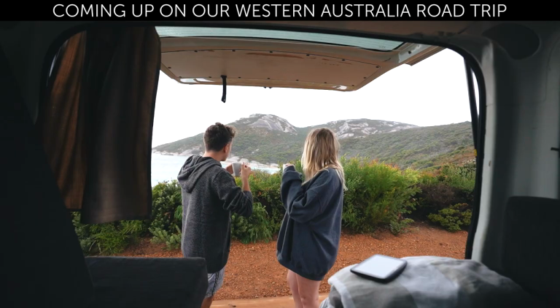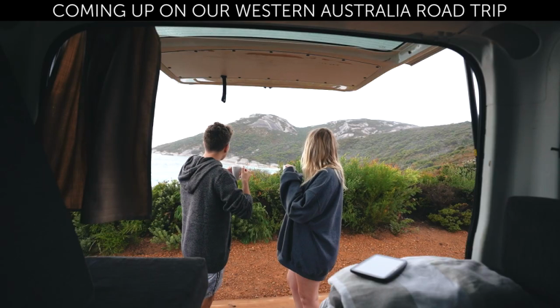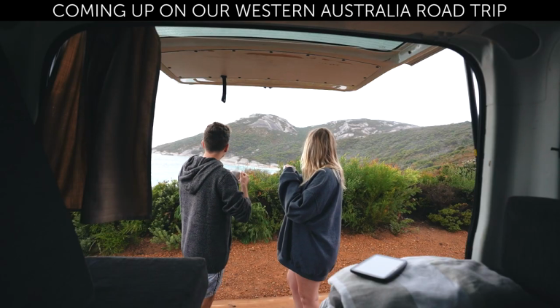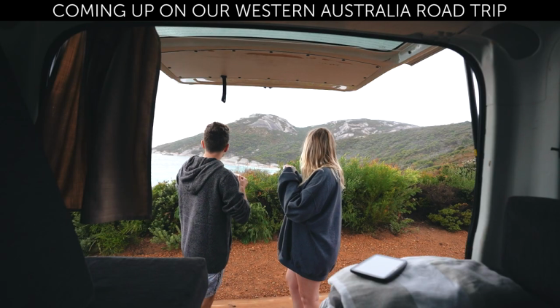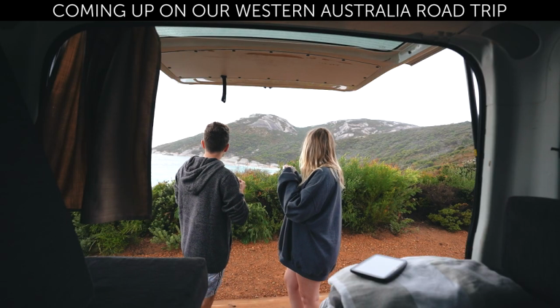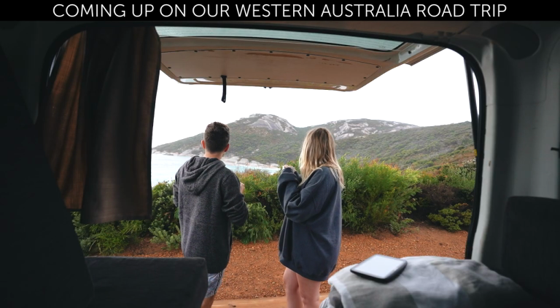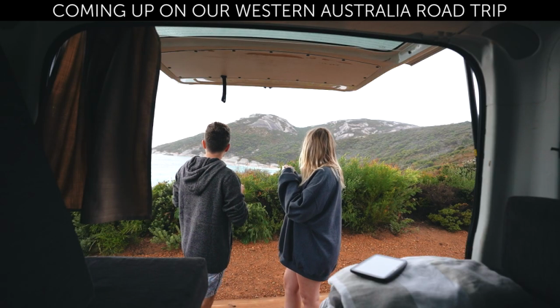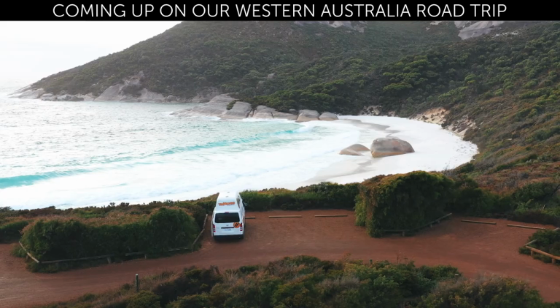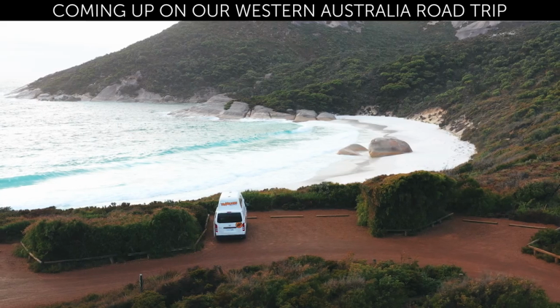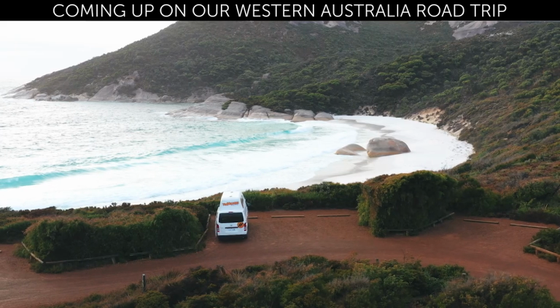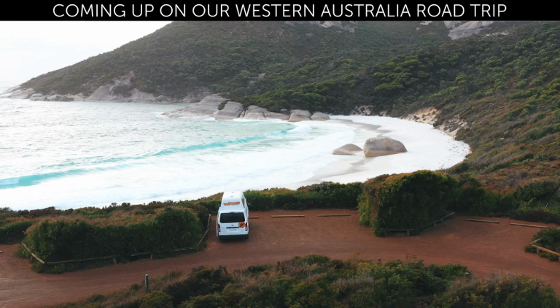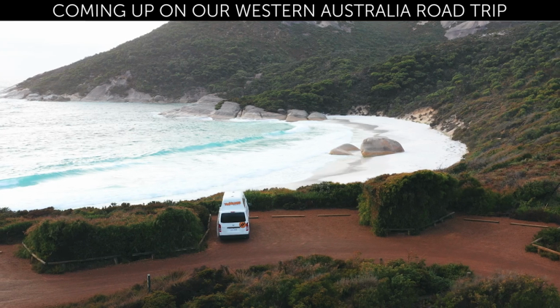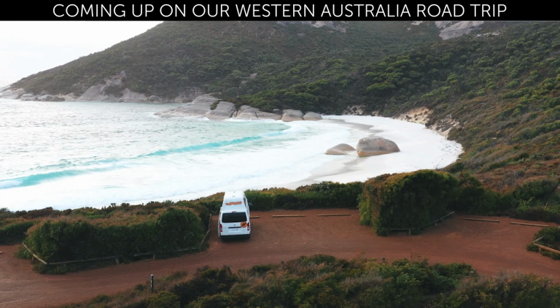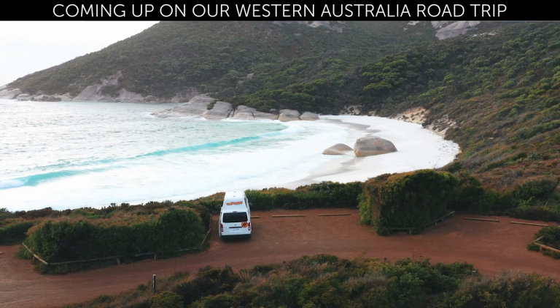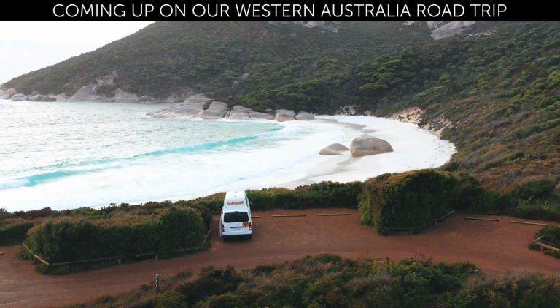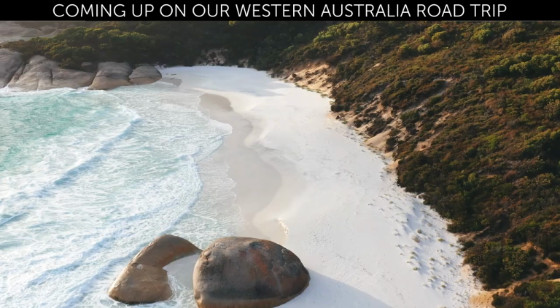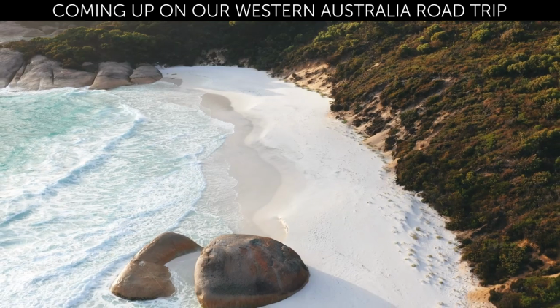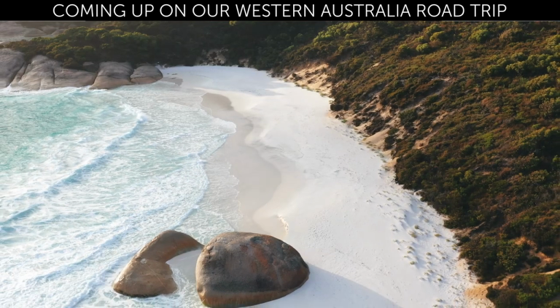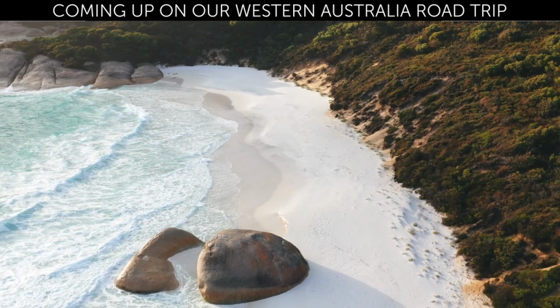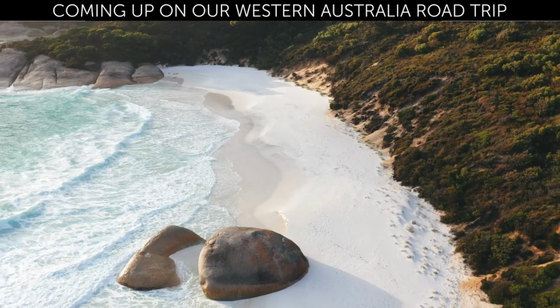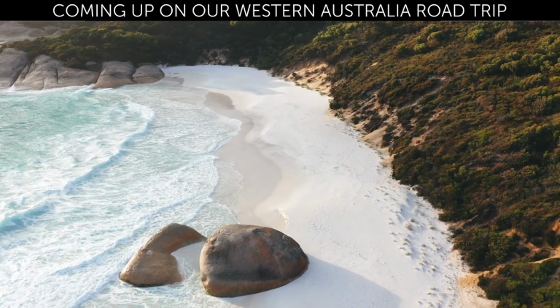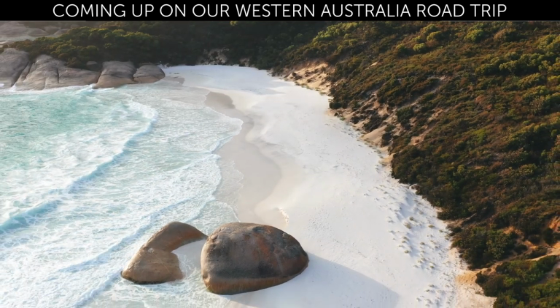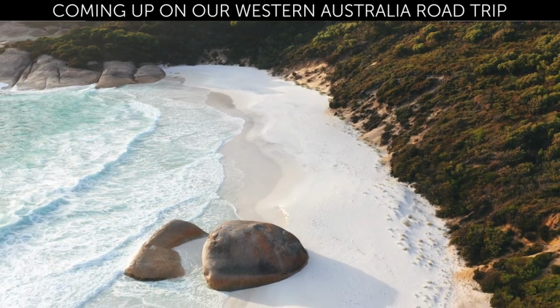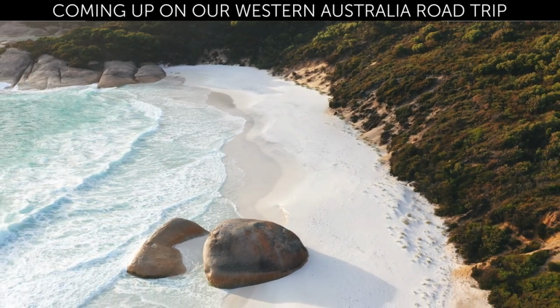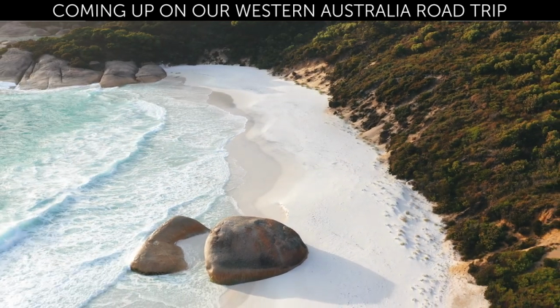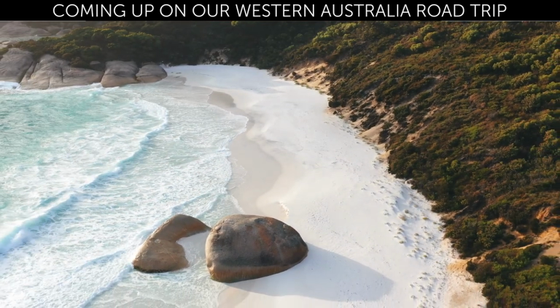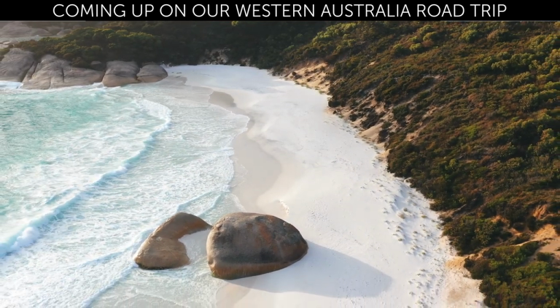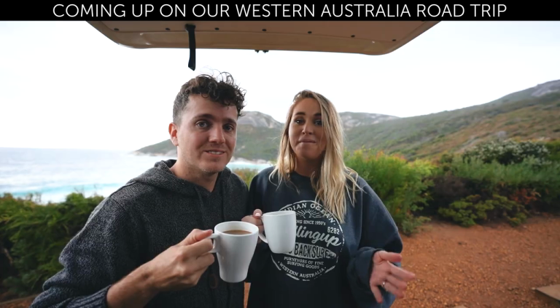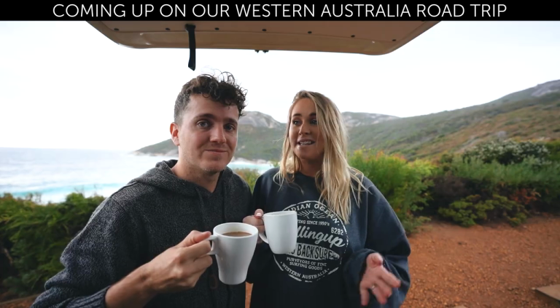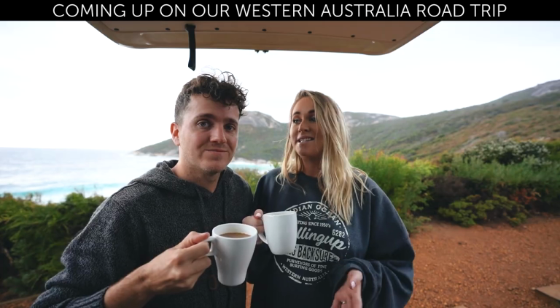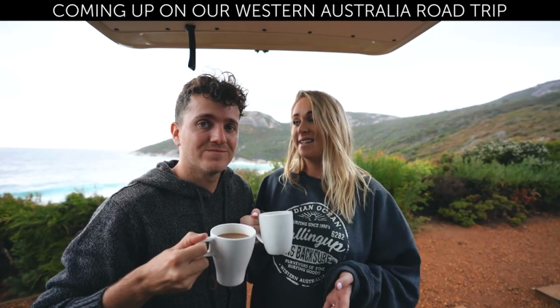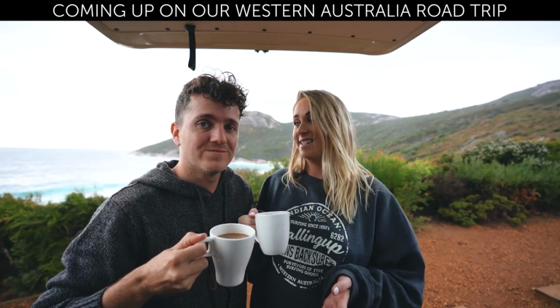If you need one excuse to wake up early here in Australia, it is to come down to one of our amazing beaches.